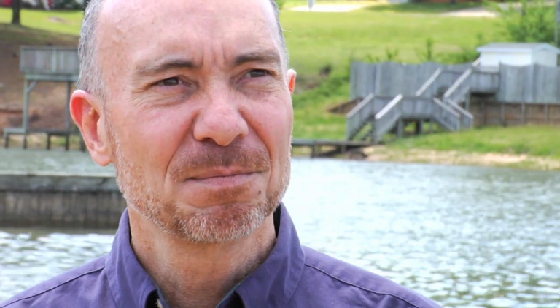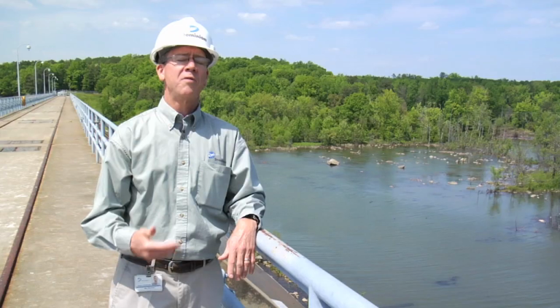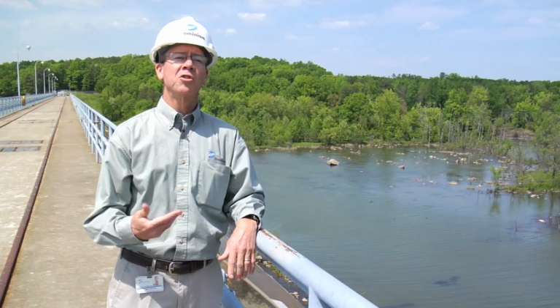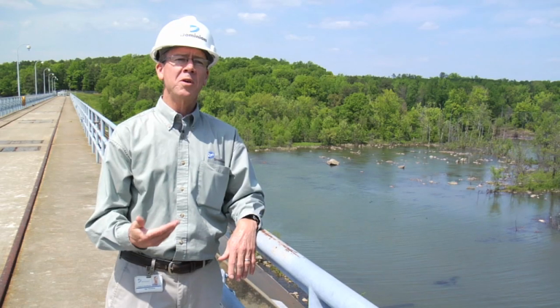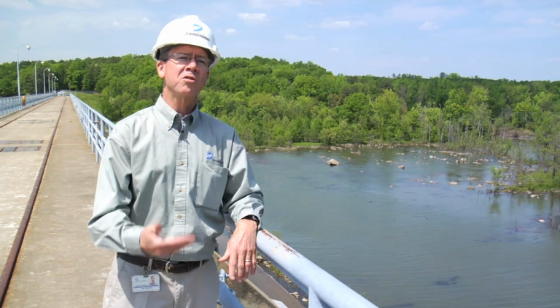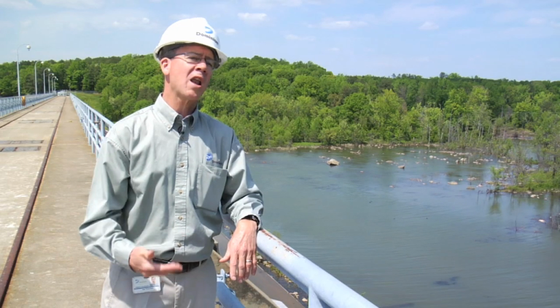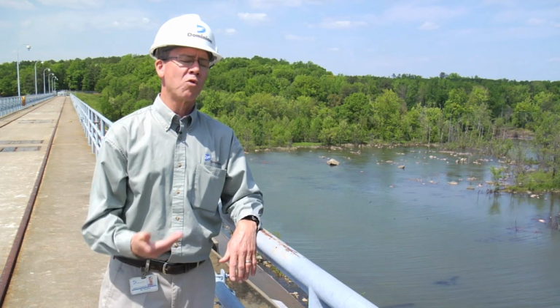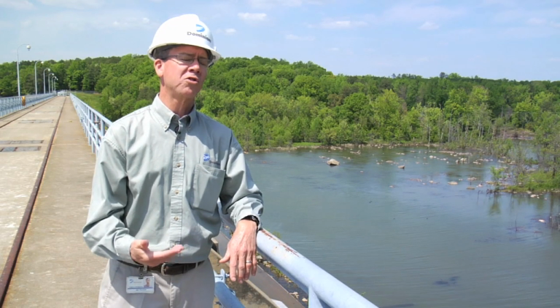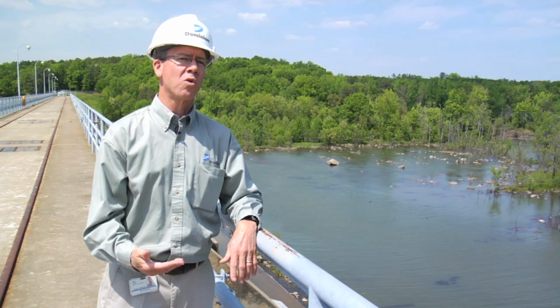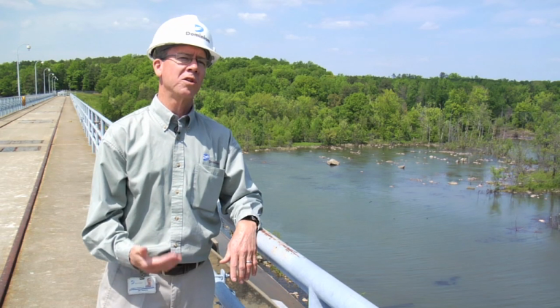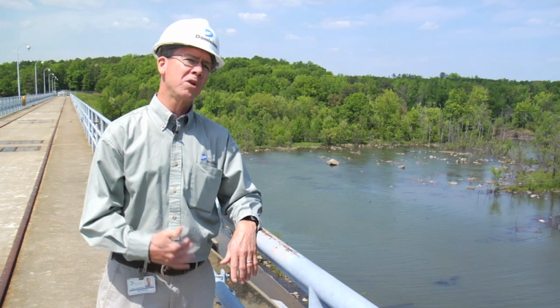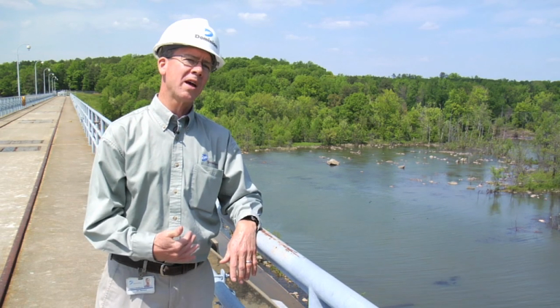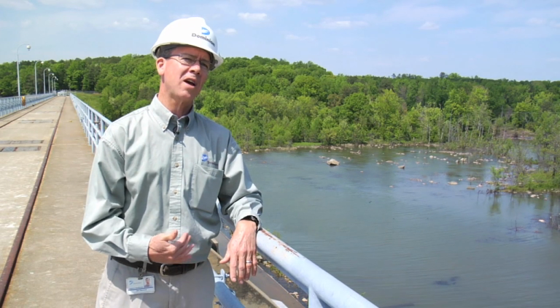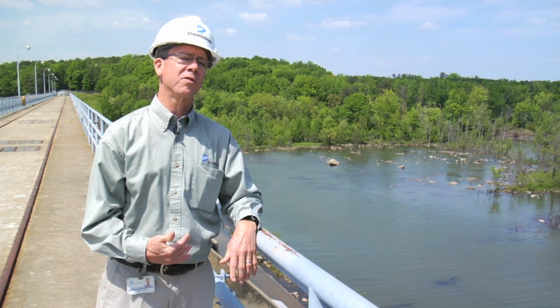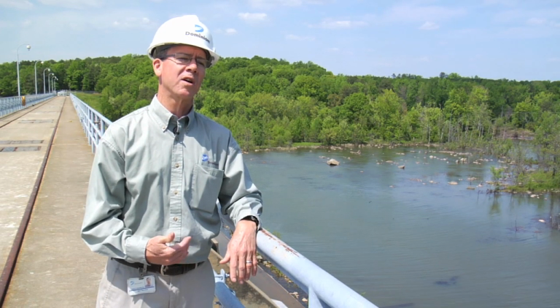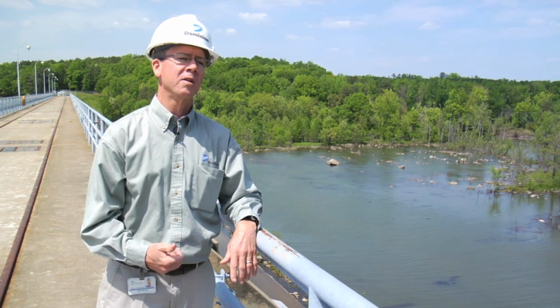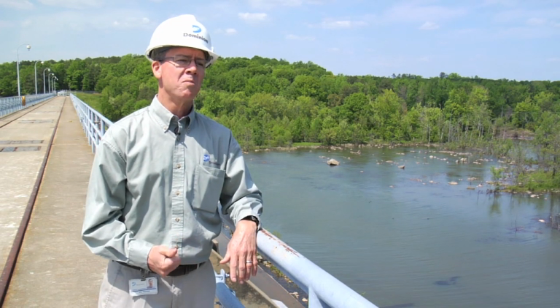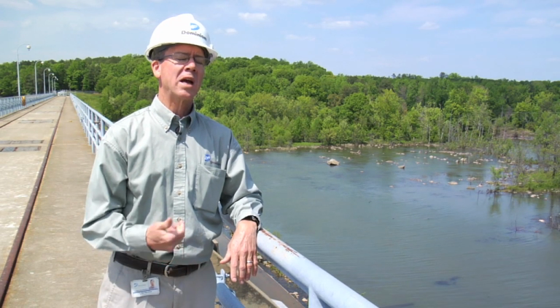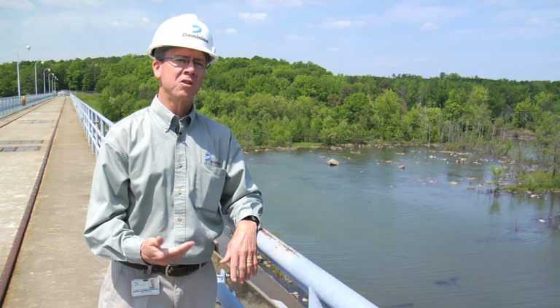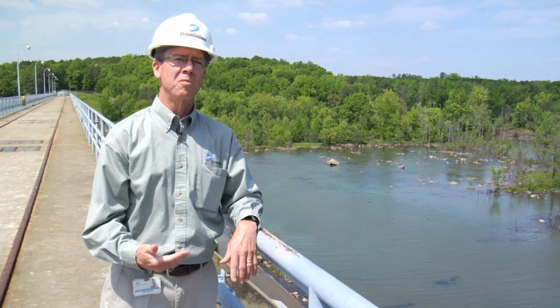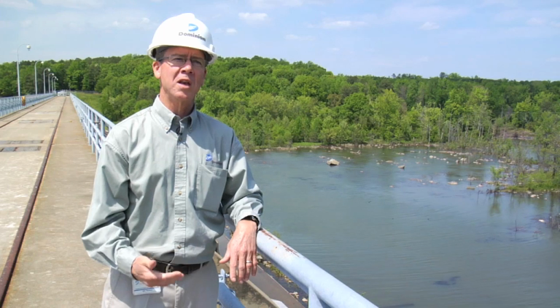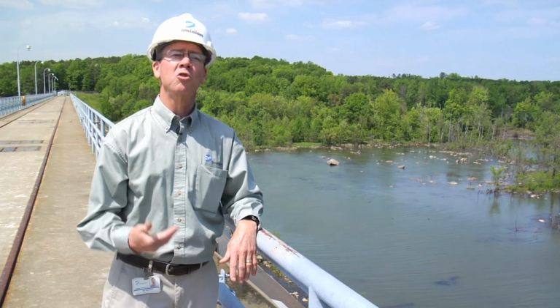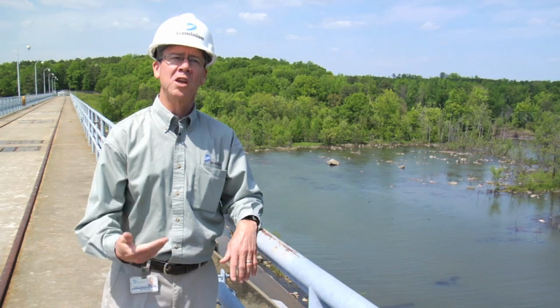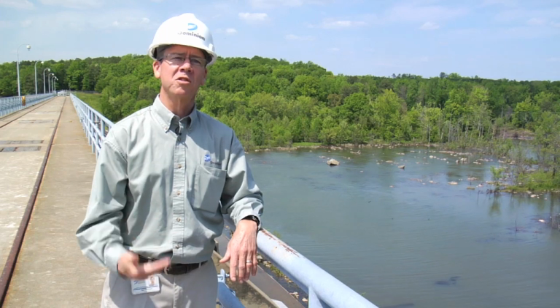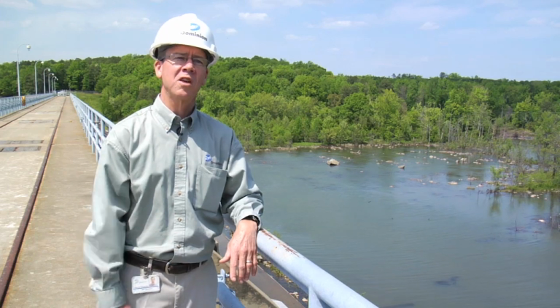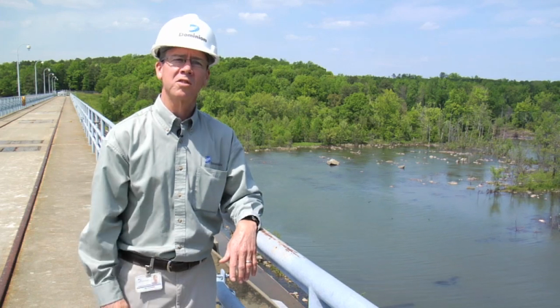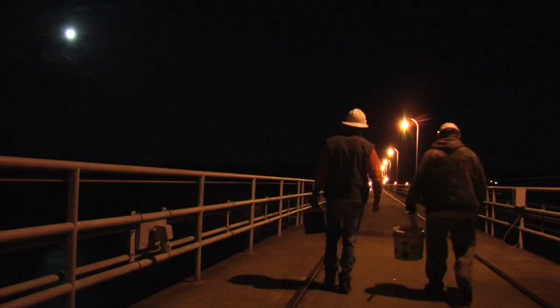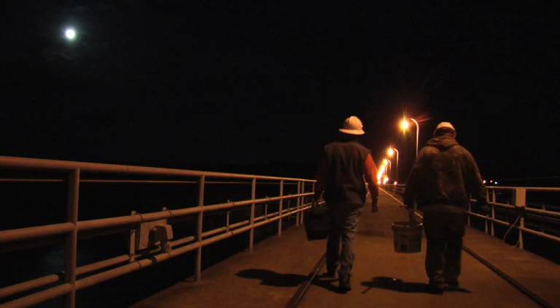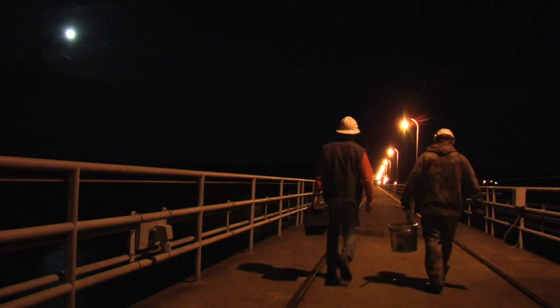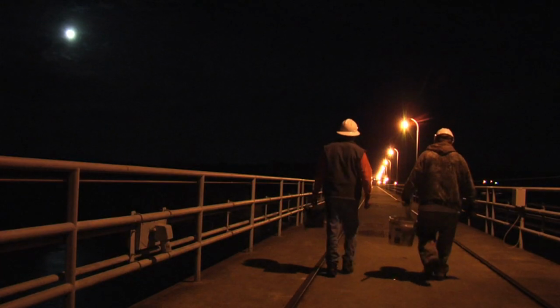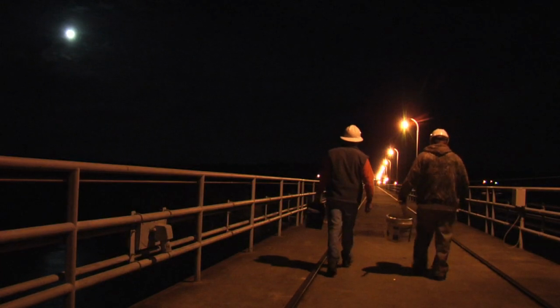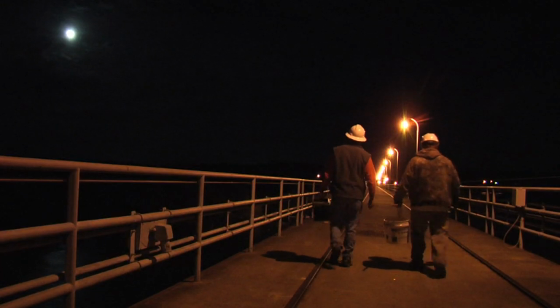If you're going to spend this kind of resource putting that type of mechanism in and you see success, it's something you need to be proud of.